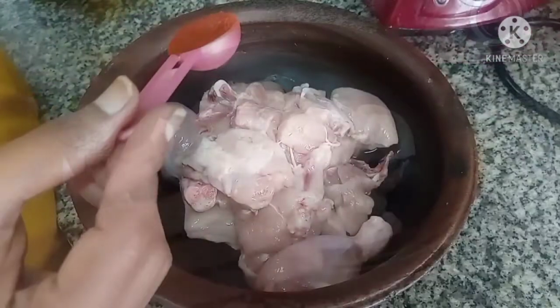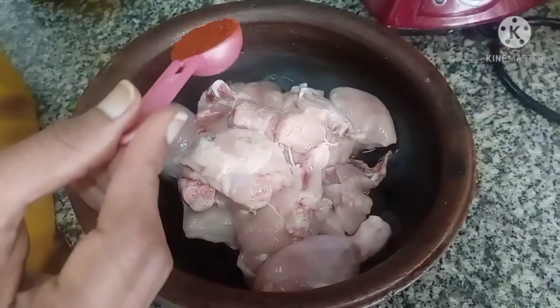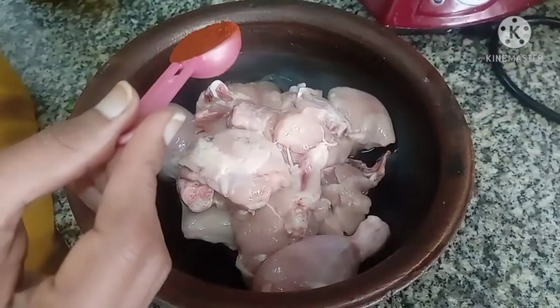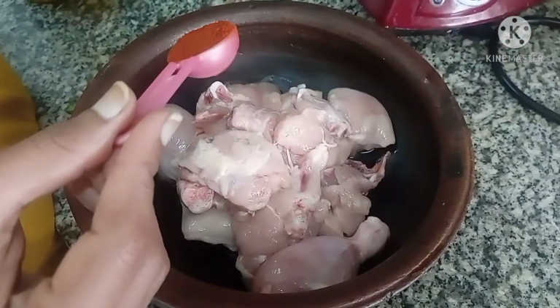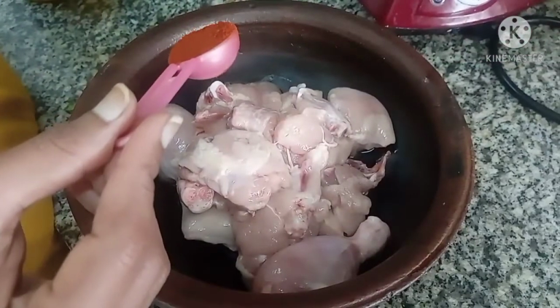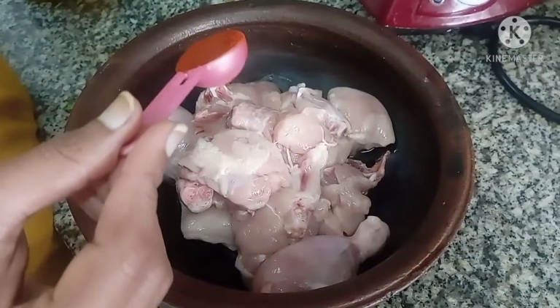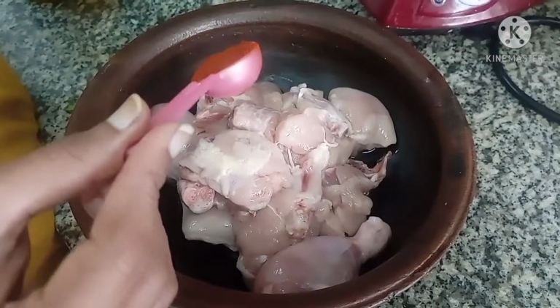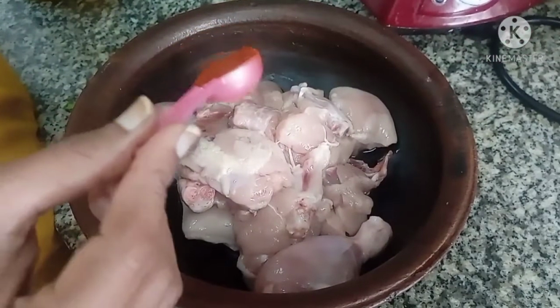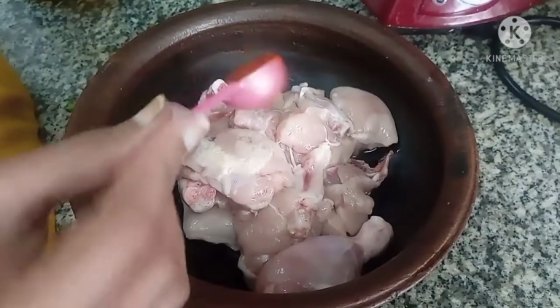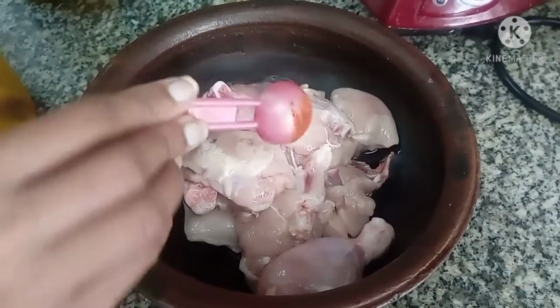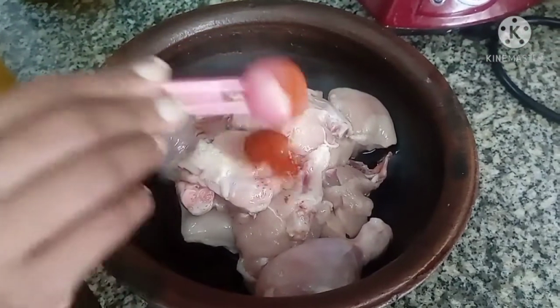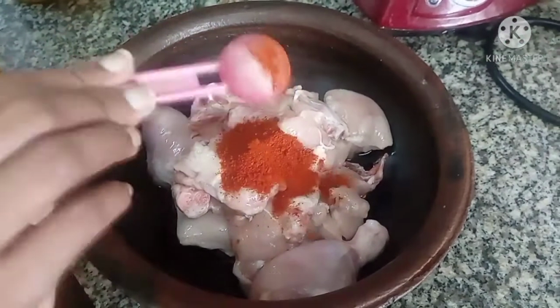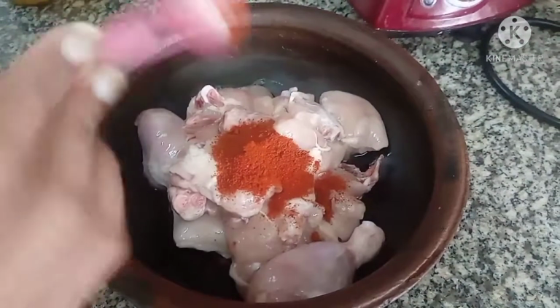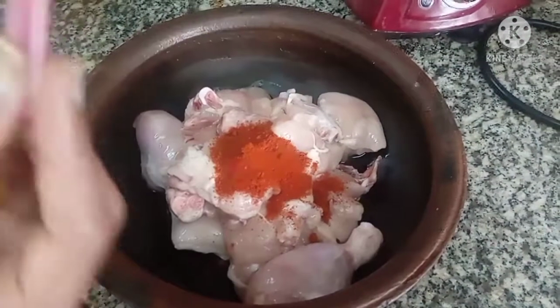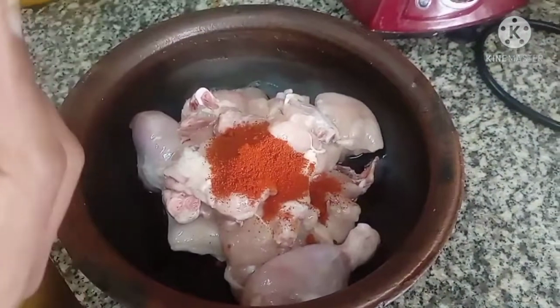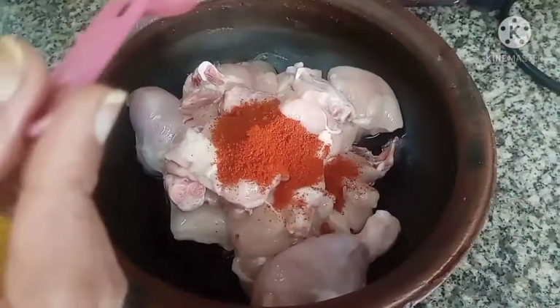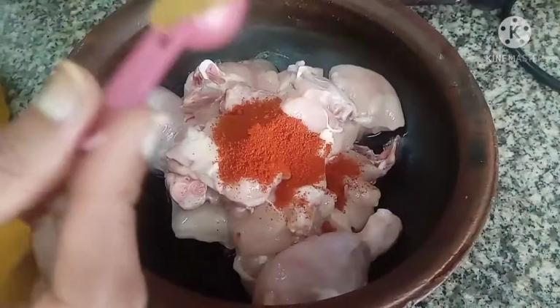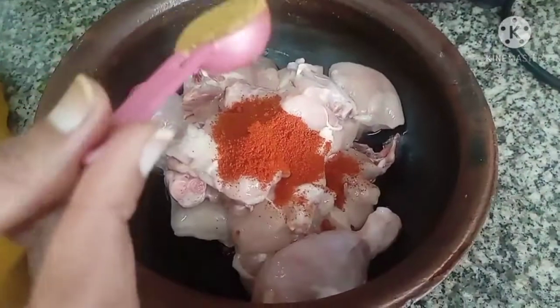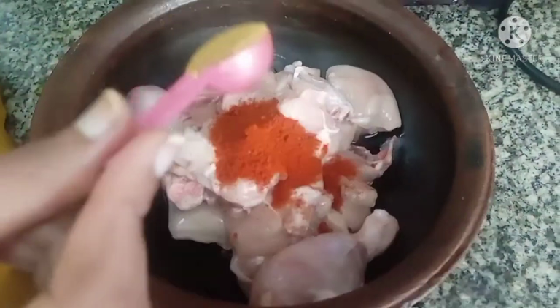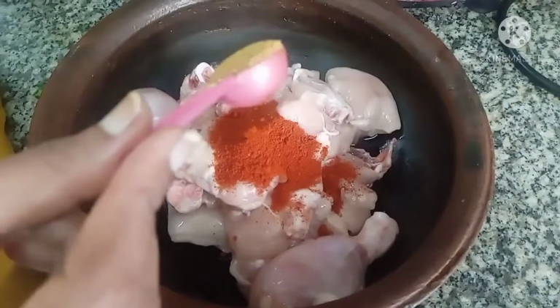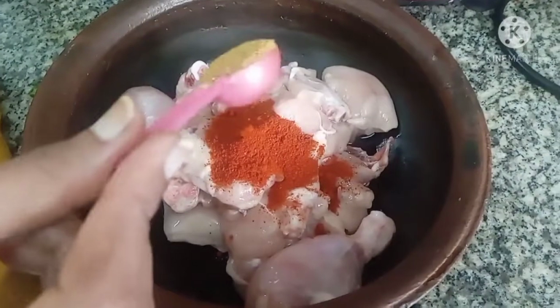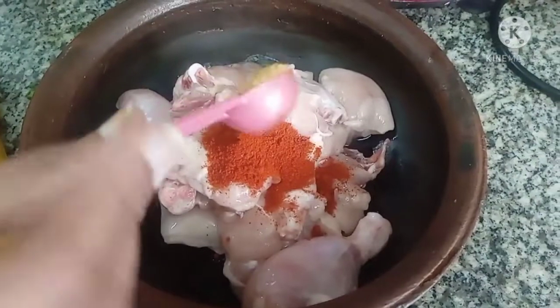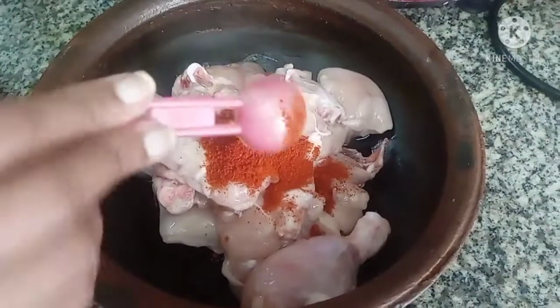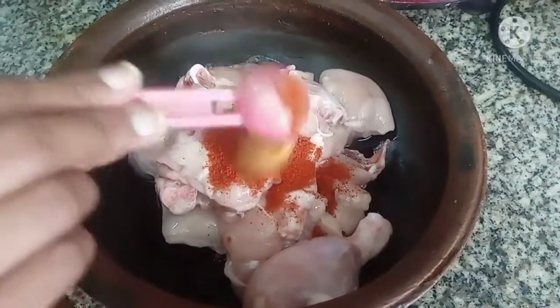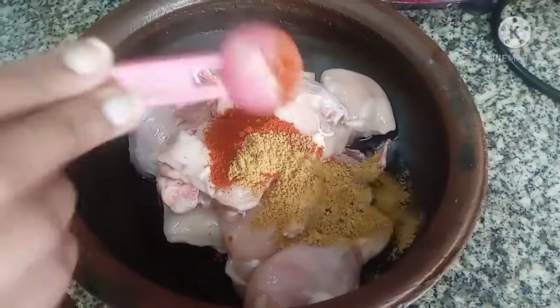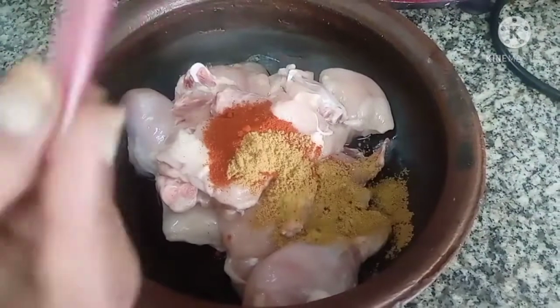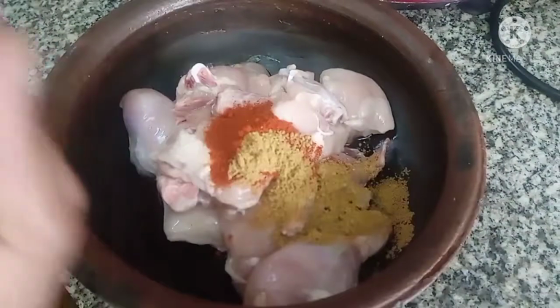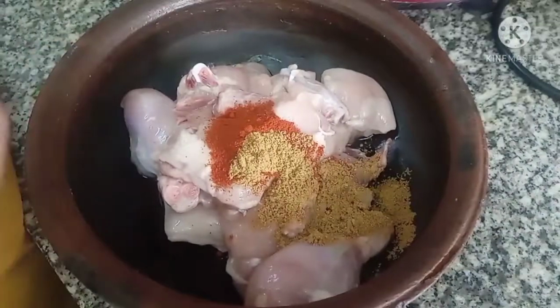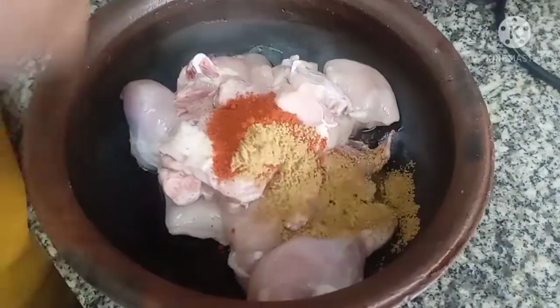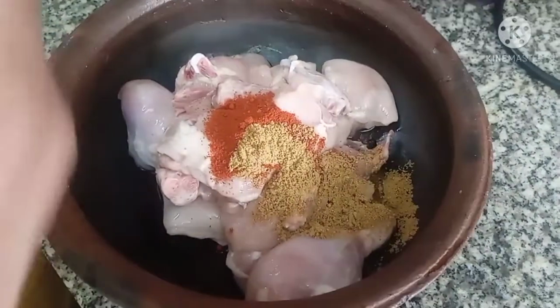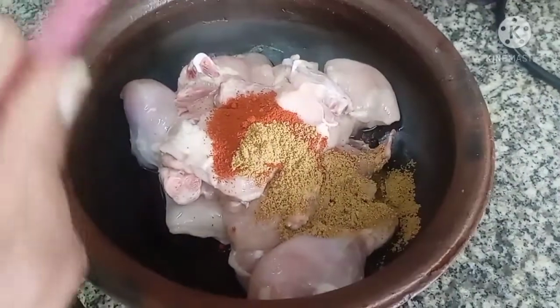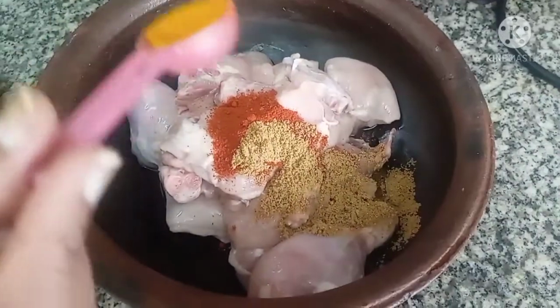For the ingredients, we need 1 pinch, 1 teaspoon, 1 teaspoon.